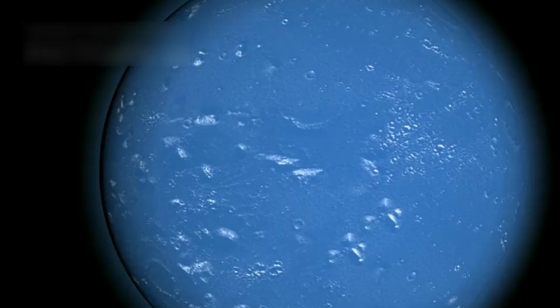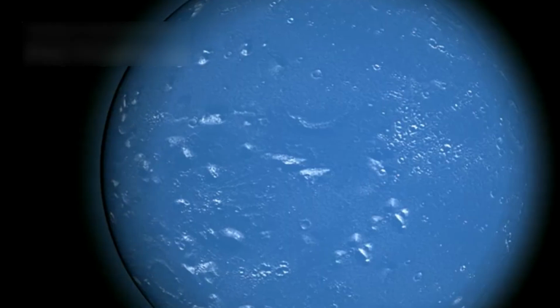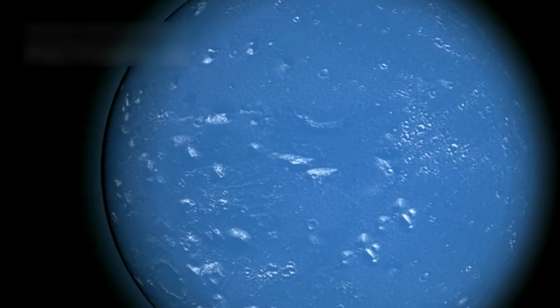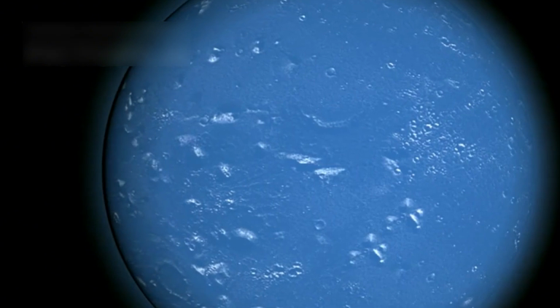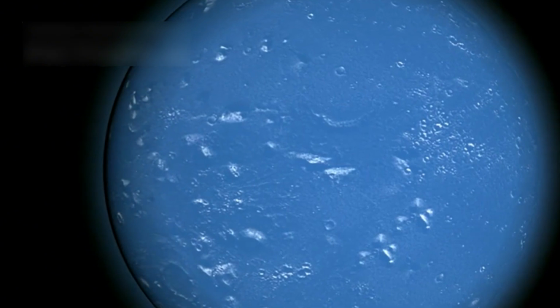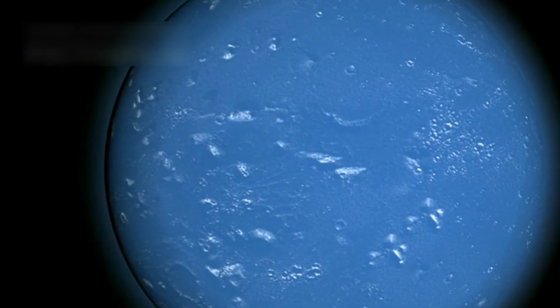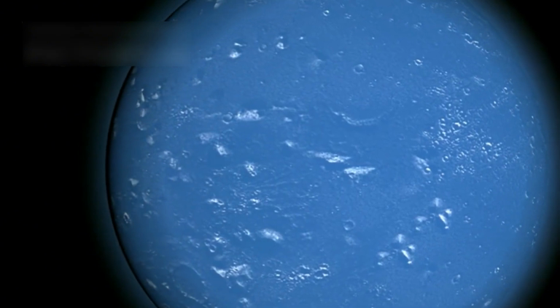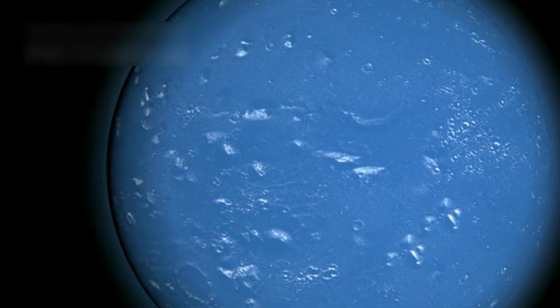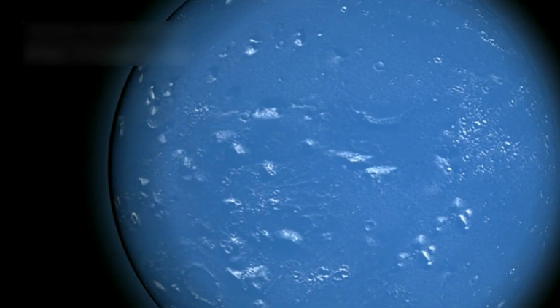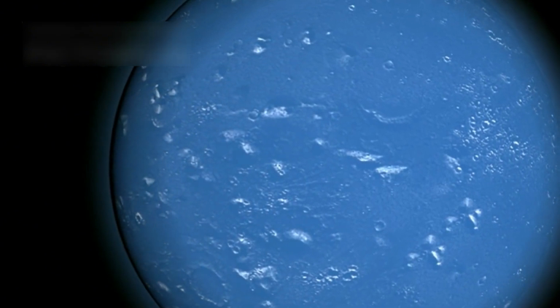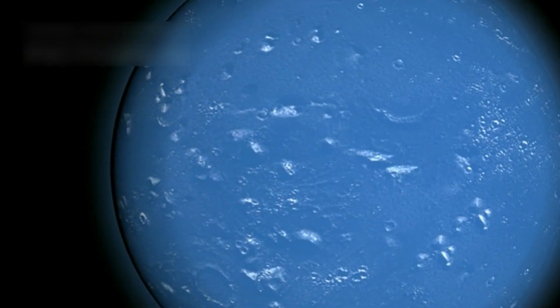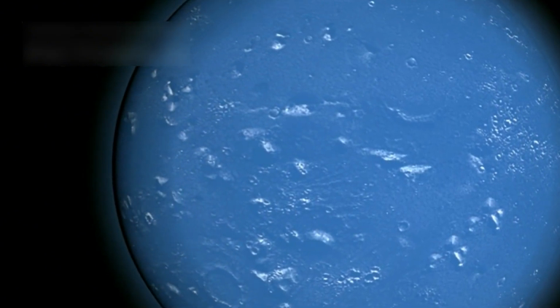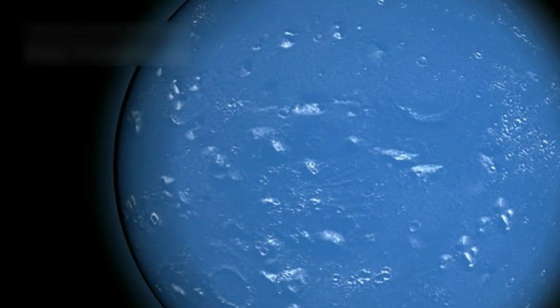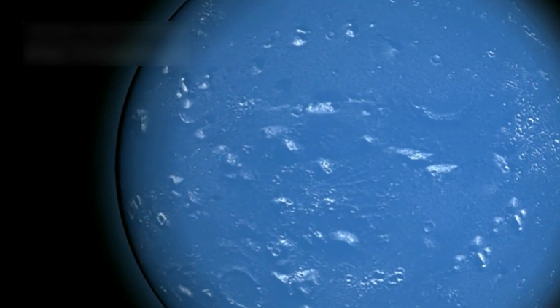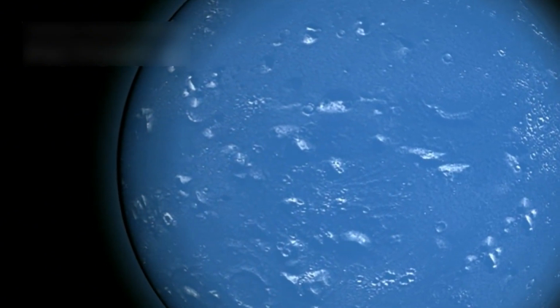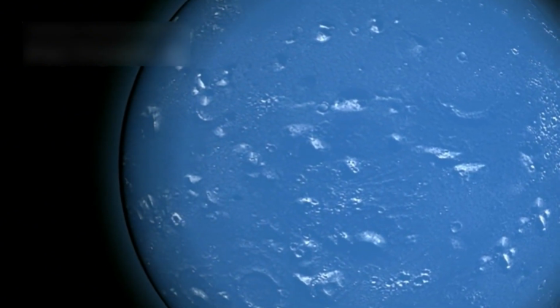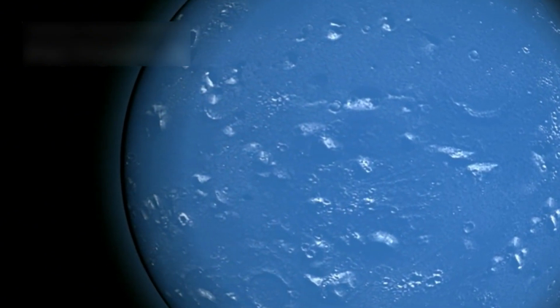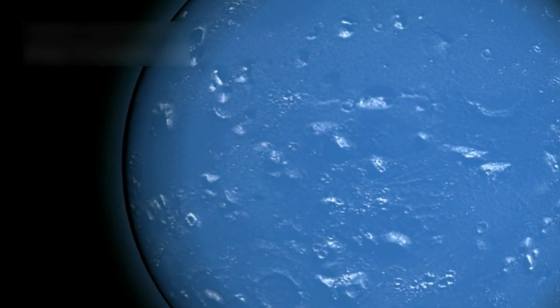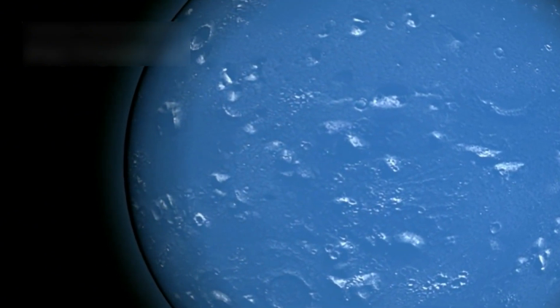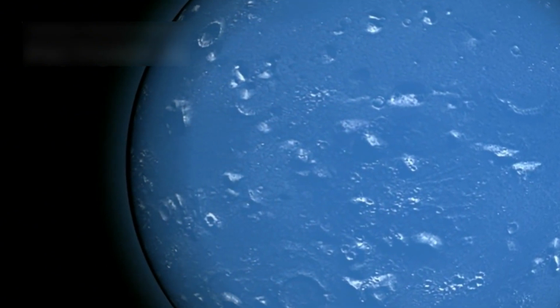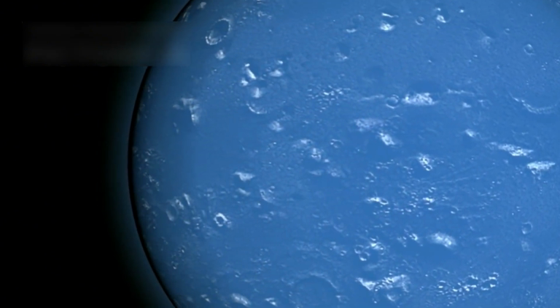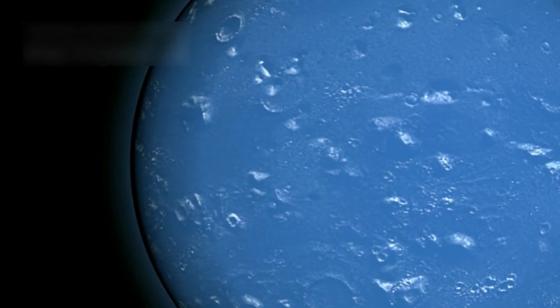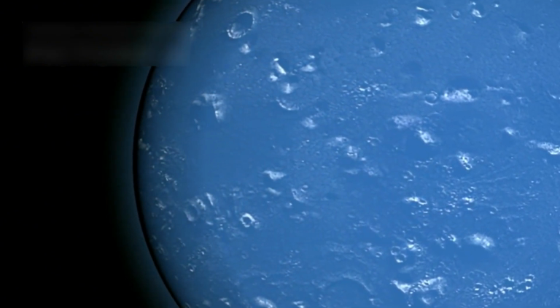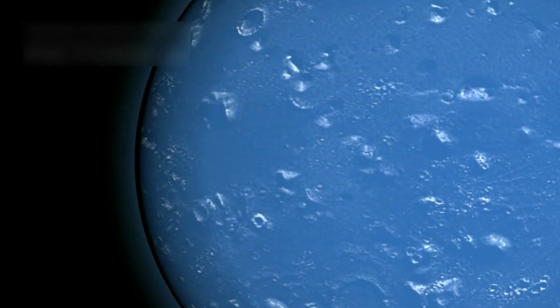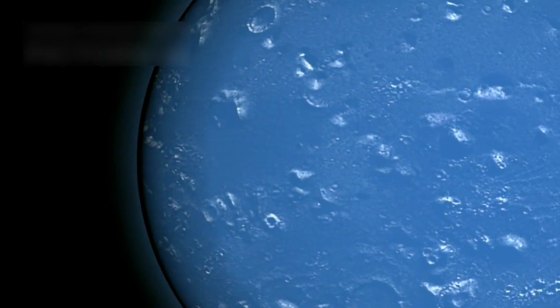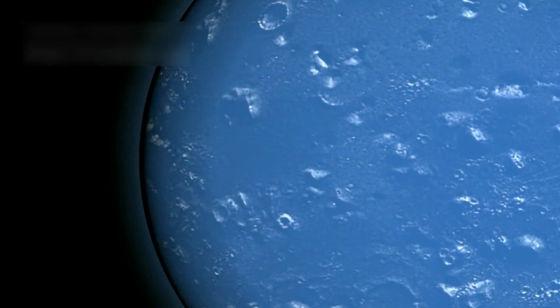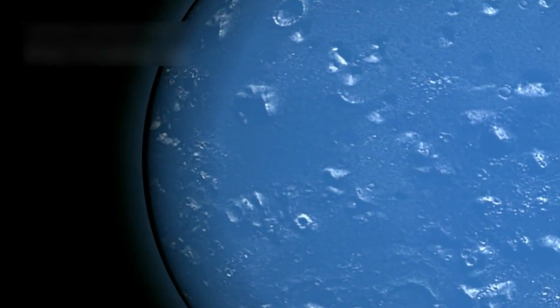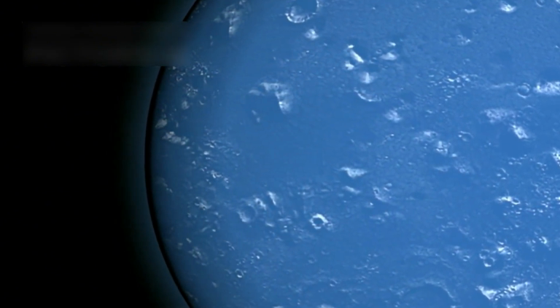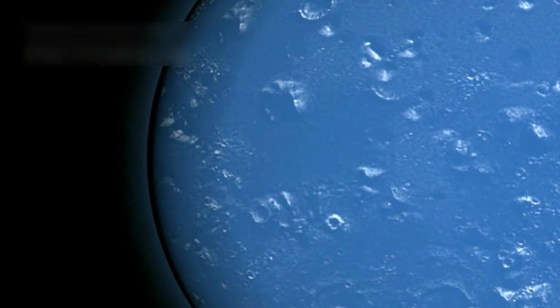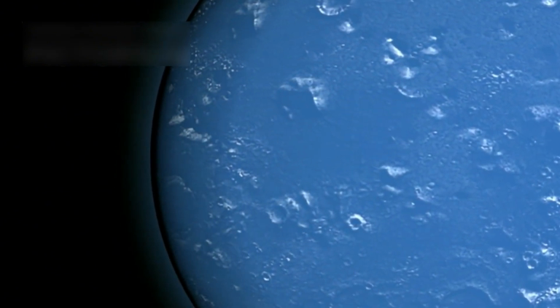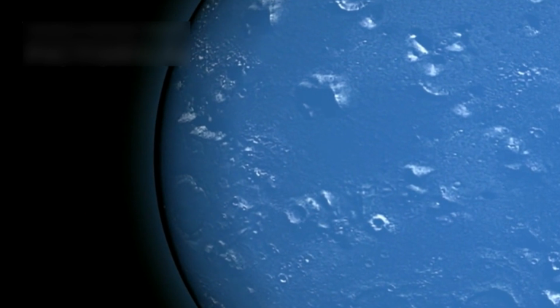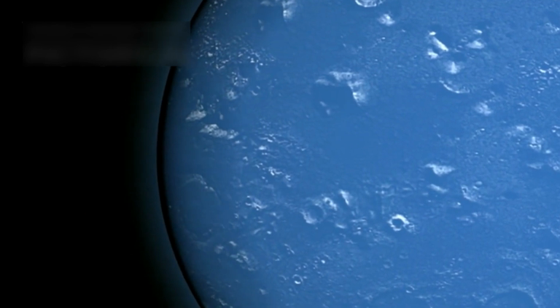So we keep dreaming, exploring, and imagining what might lie beyond our own blue planet.